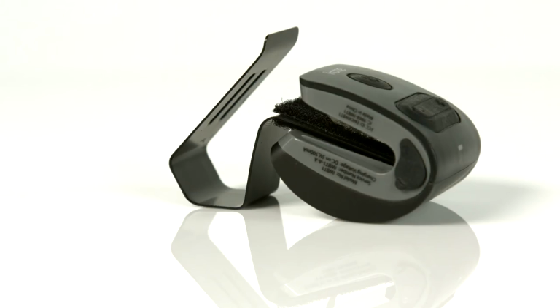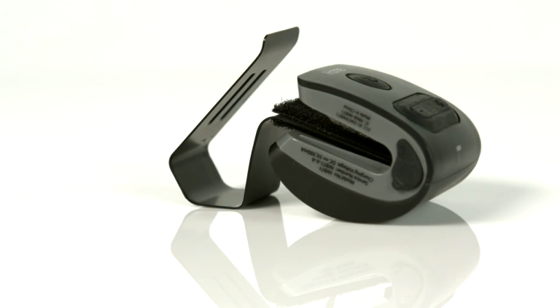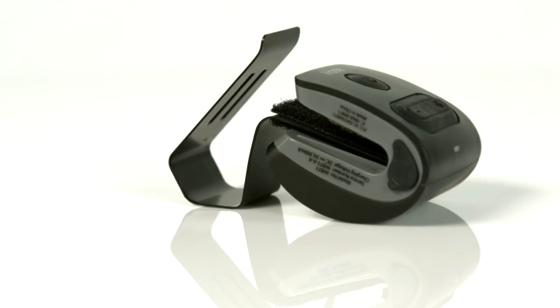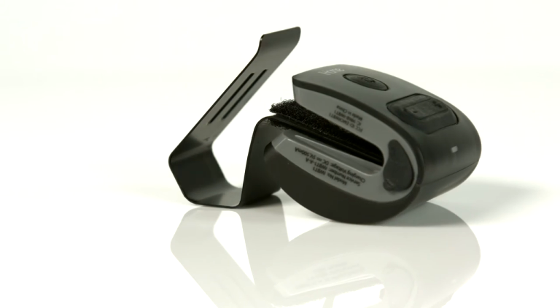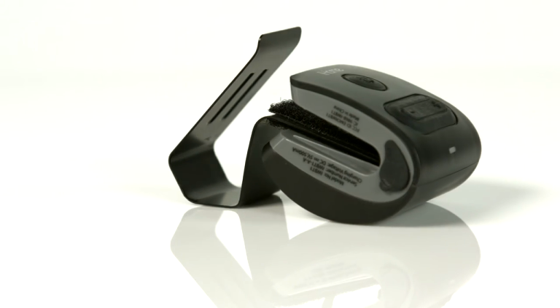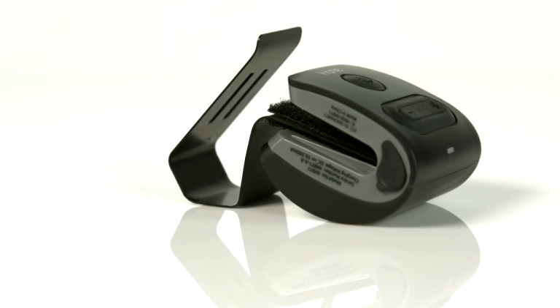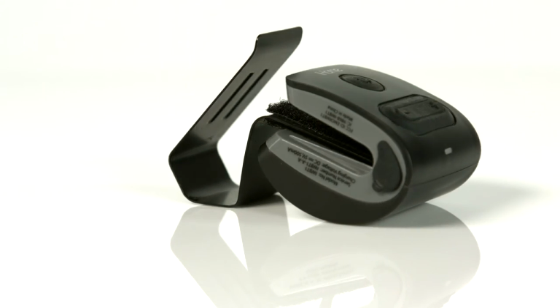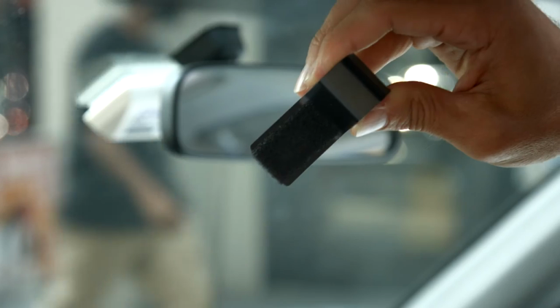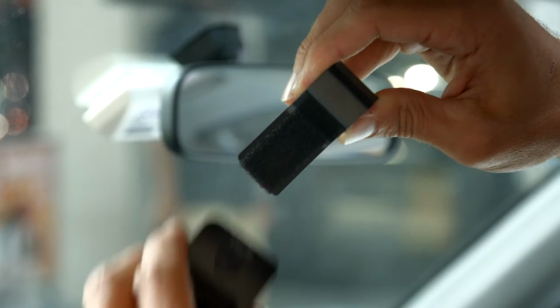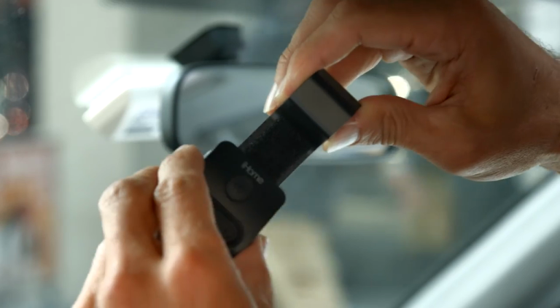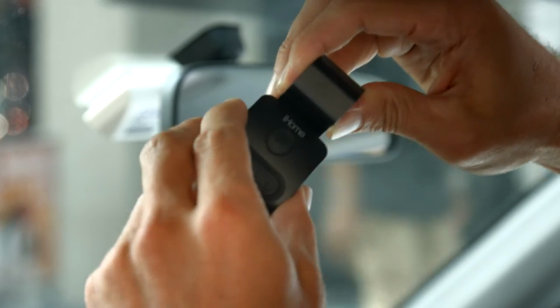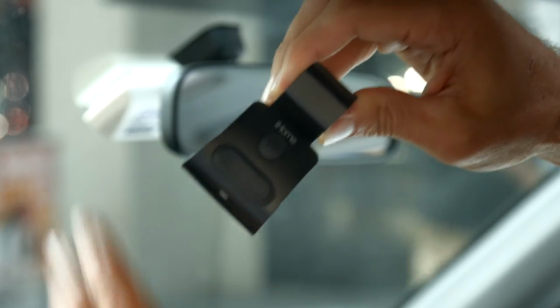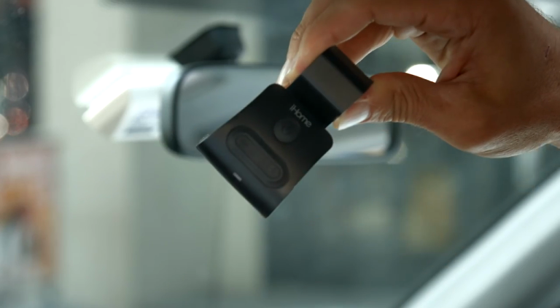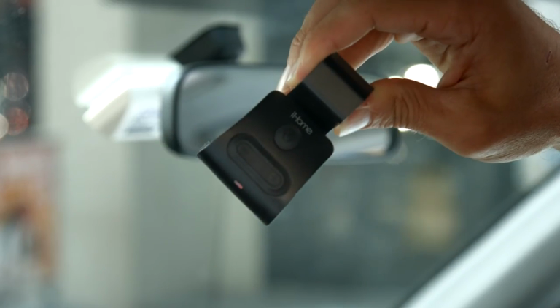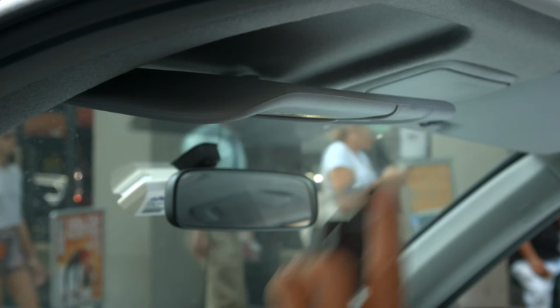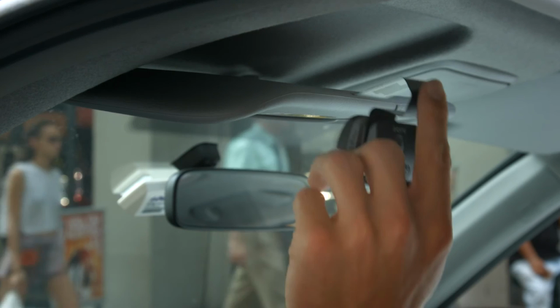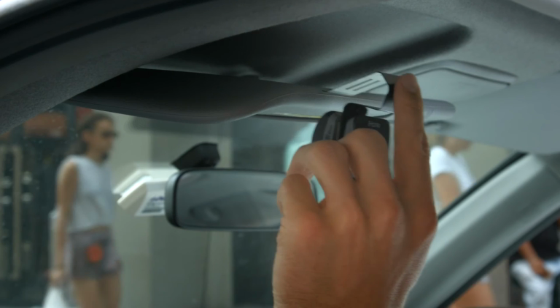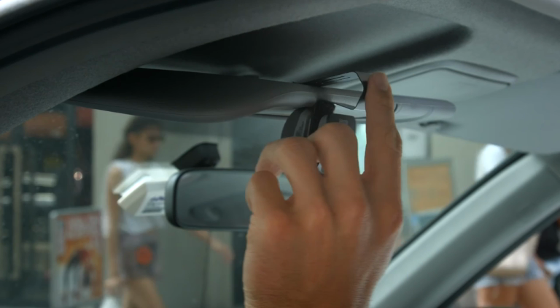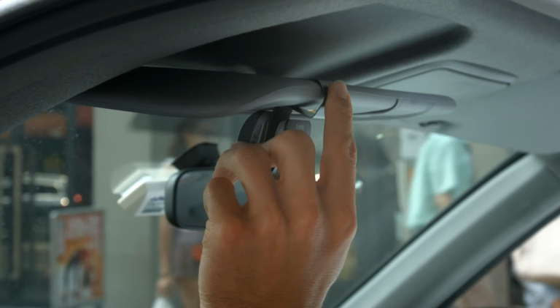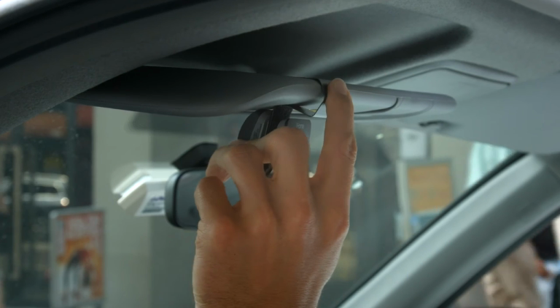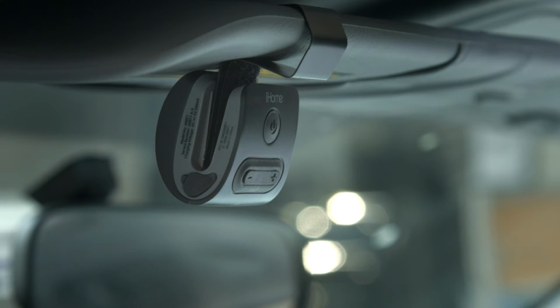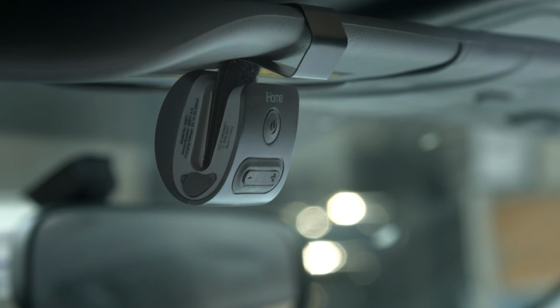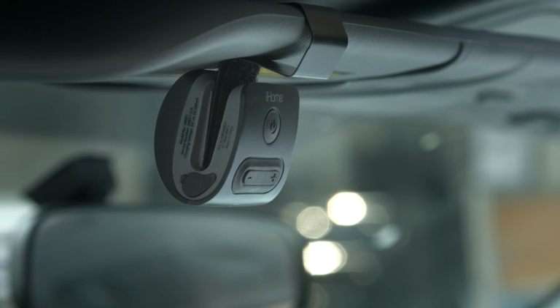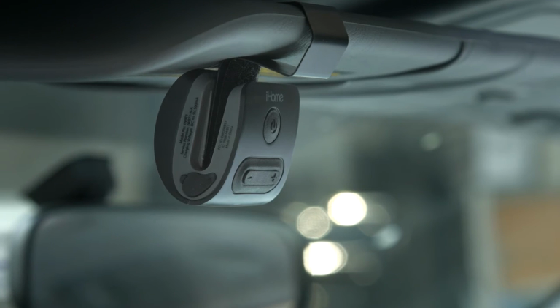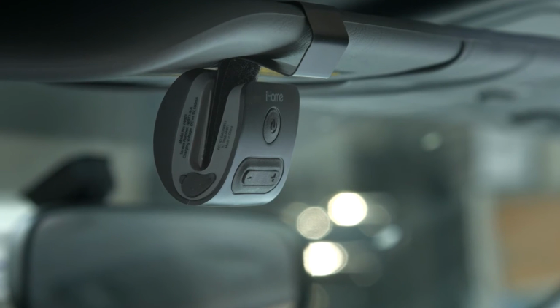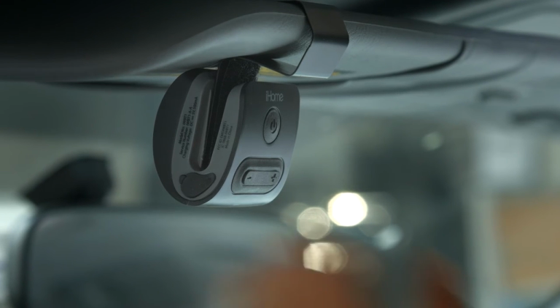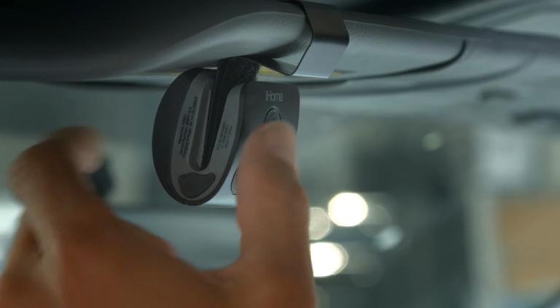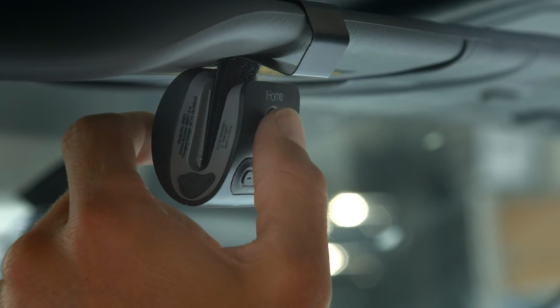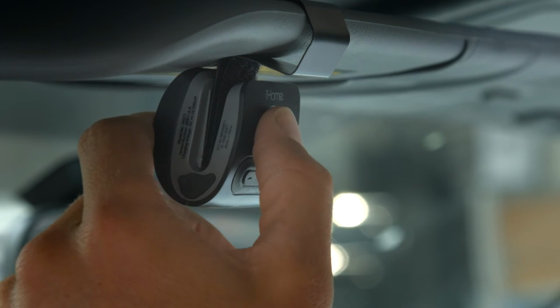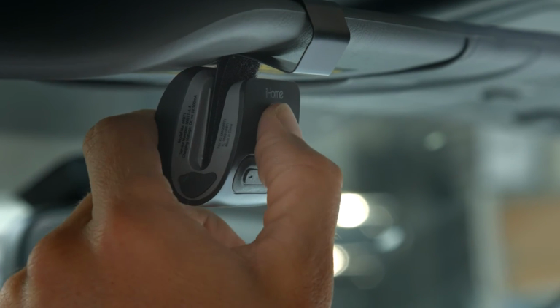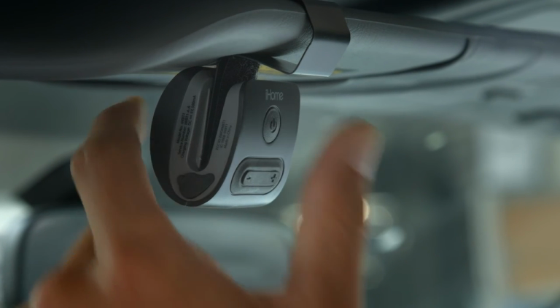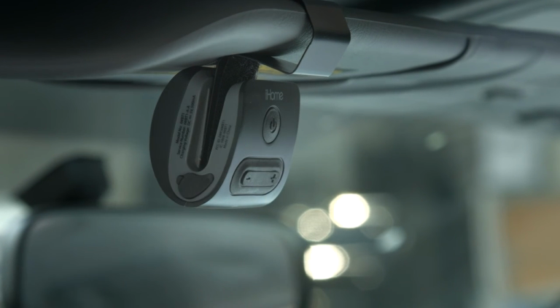For those of you with older cars, simply place the IWBT-1 onto your sun visor and you have an instant Bluetooth speakerphone in your car.